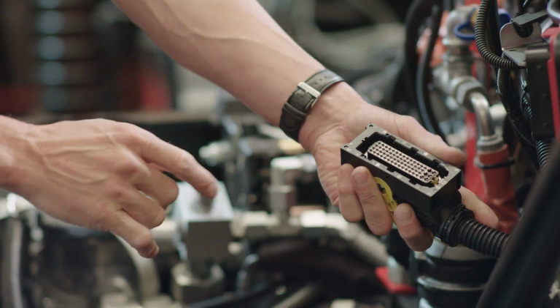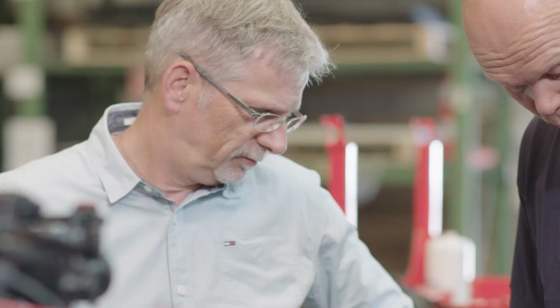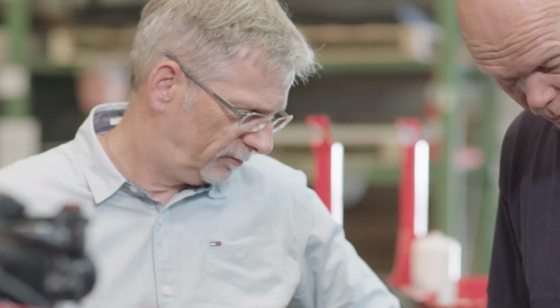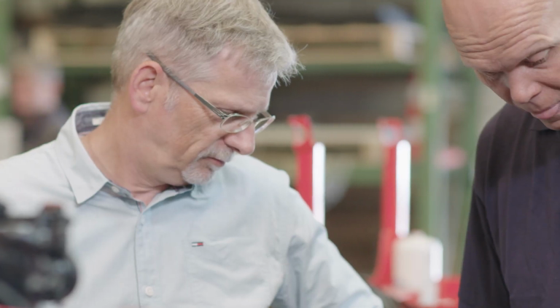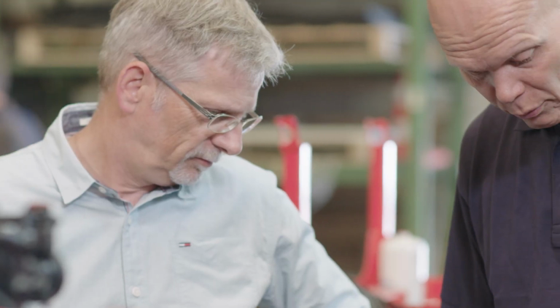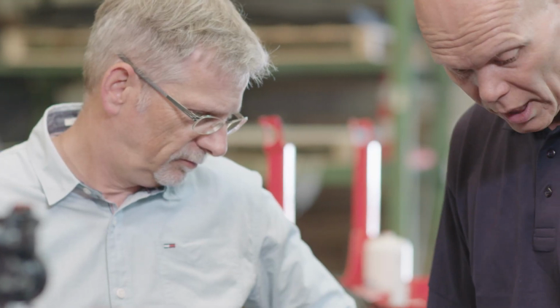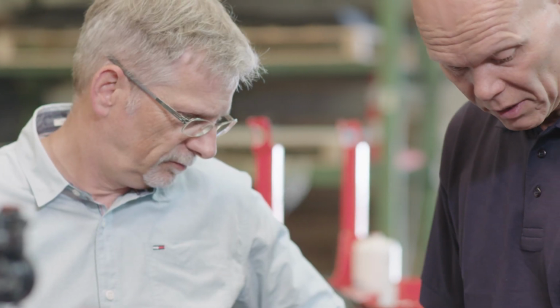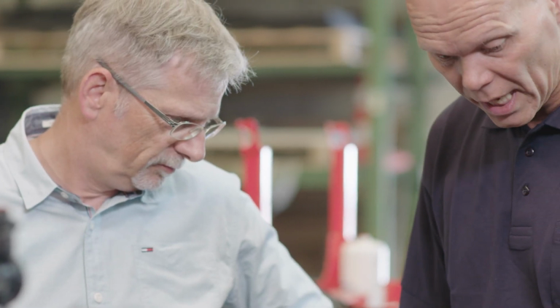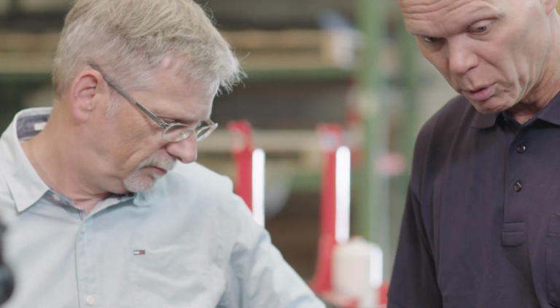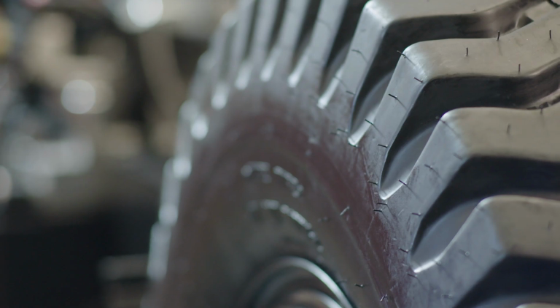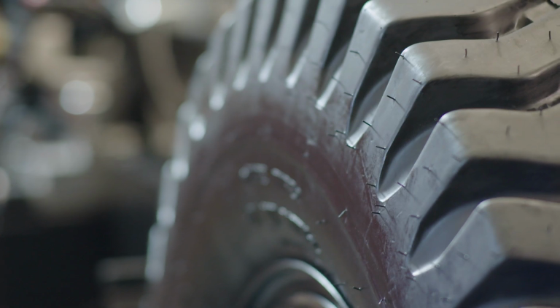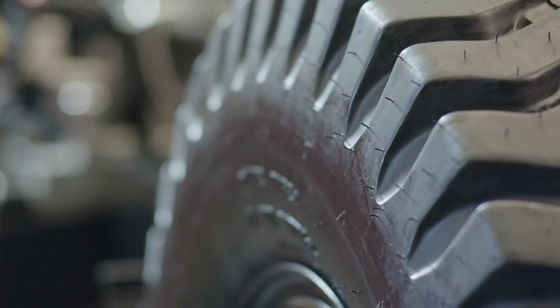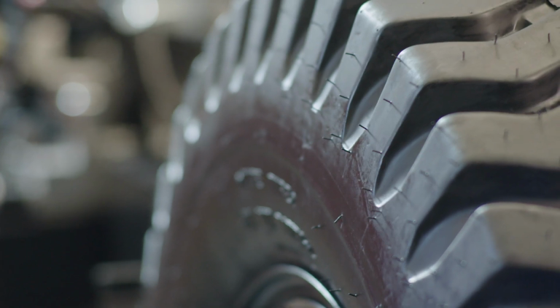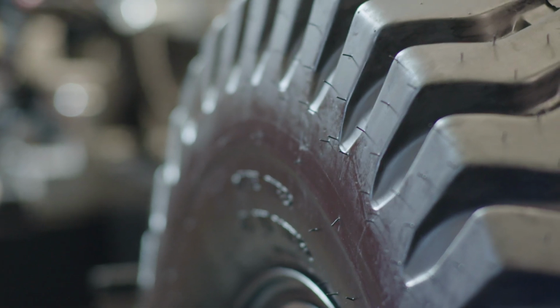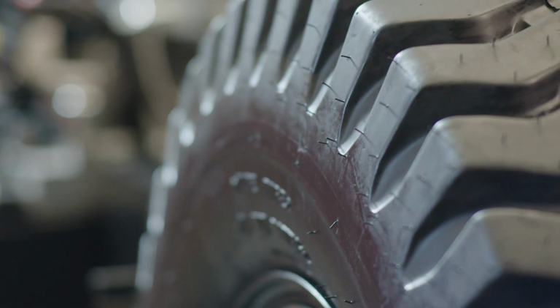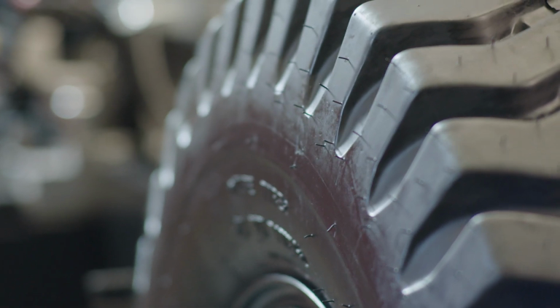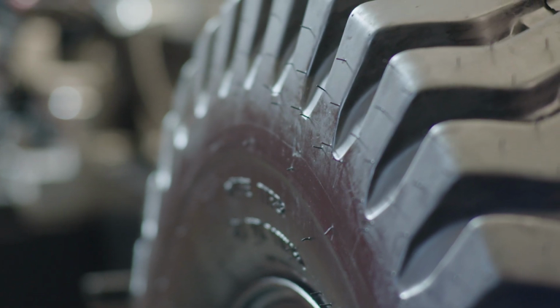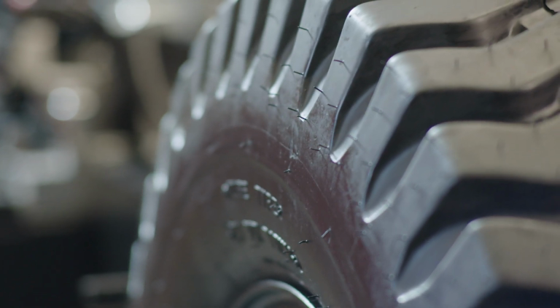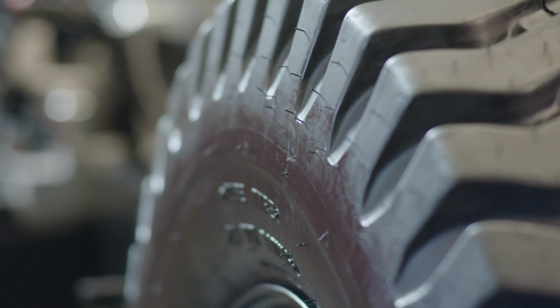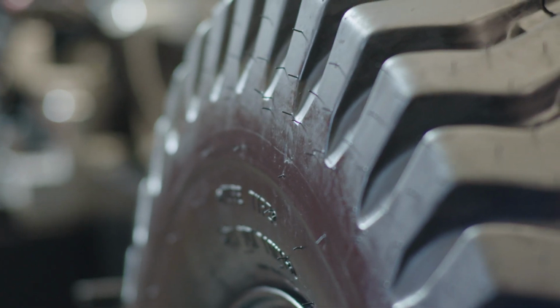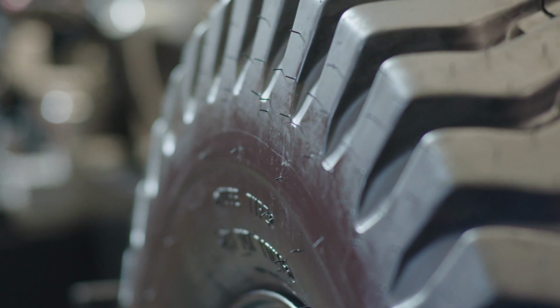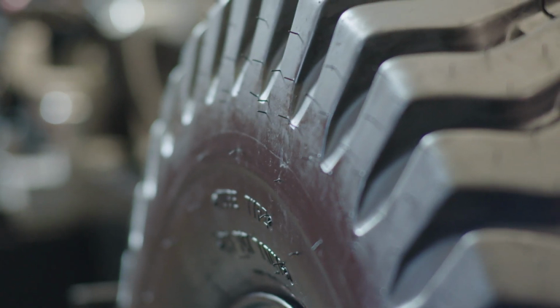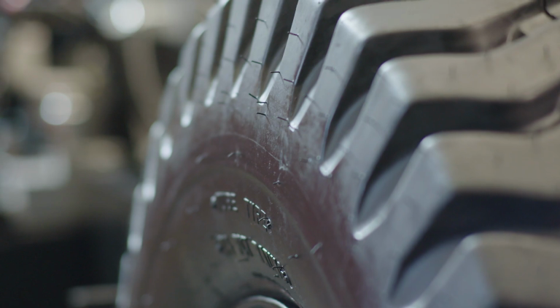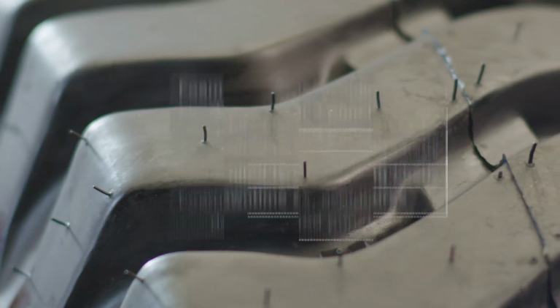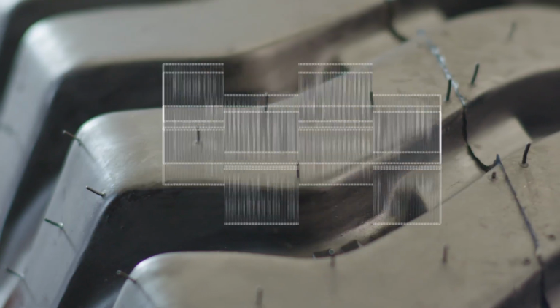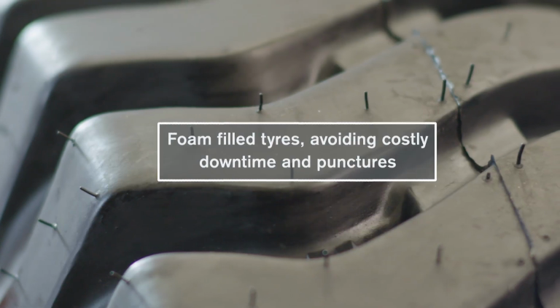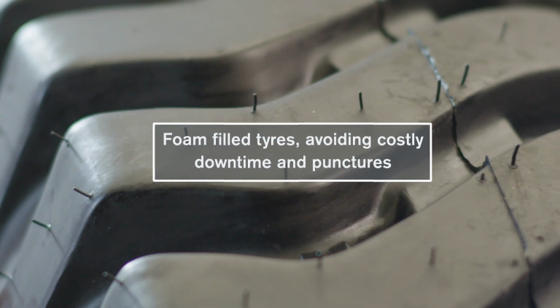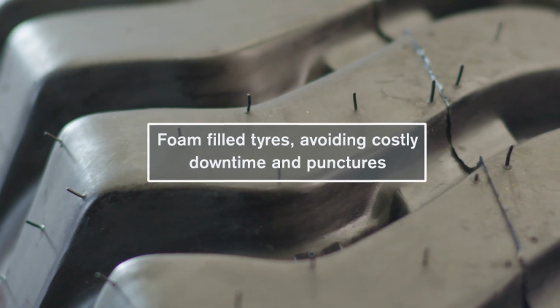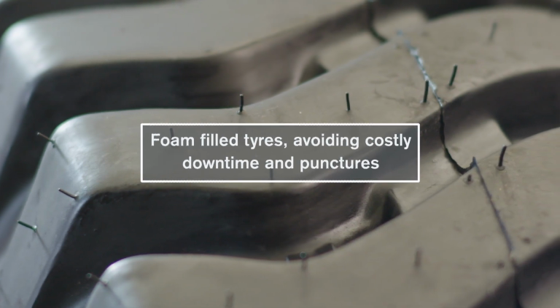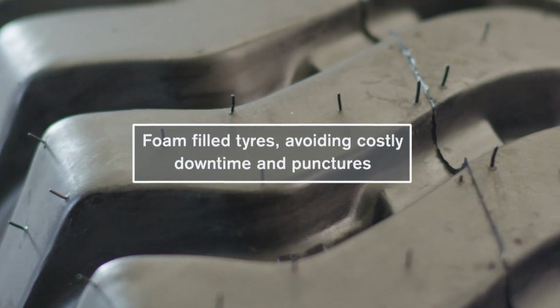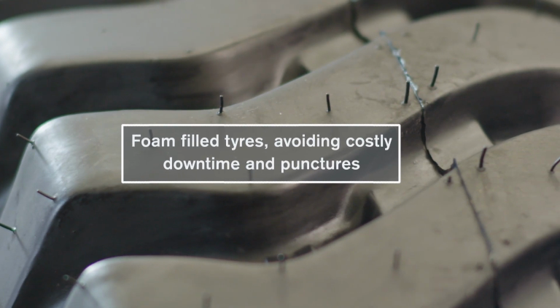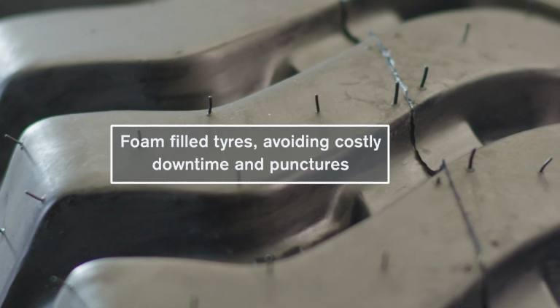We have also used foam-filled tires, which have the advantage that the vehicle will continue to be usable if the tires are damaged.